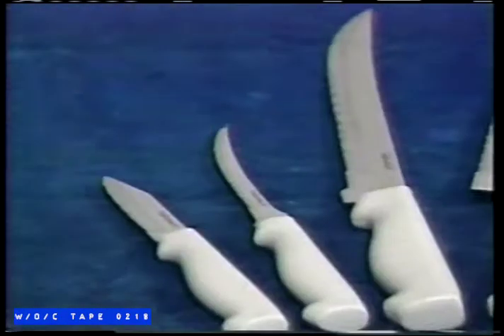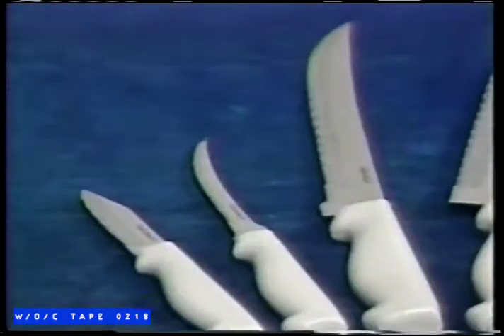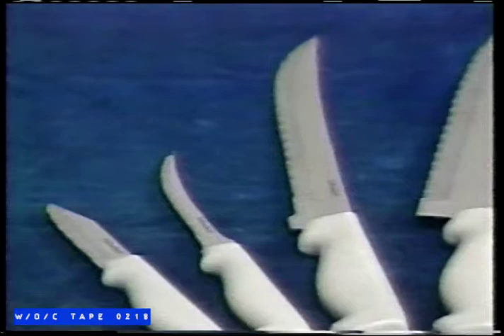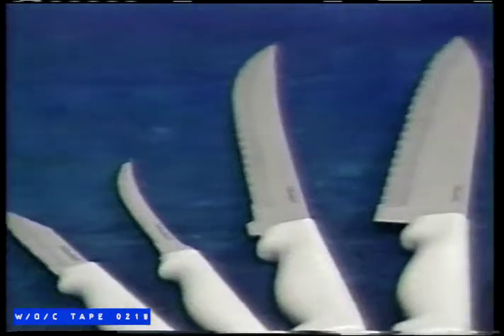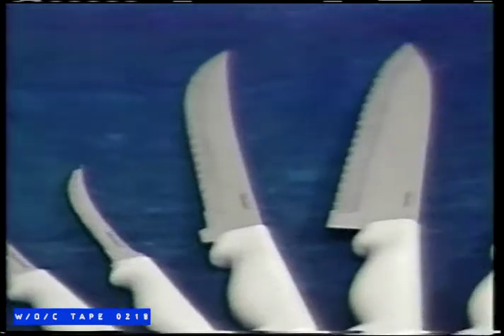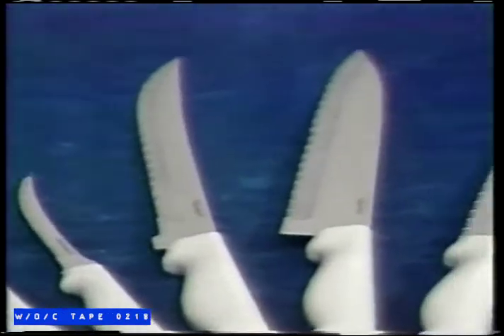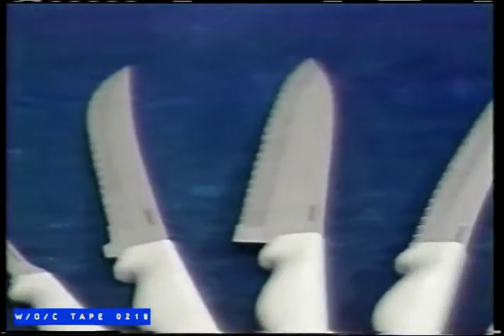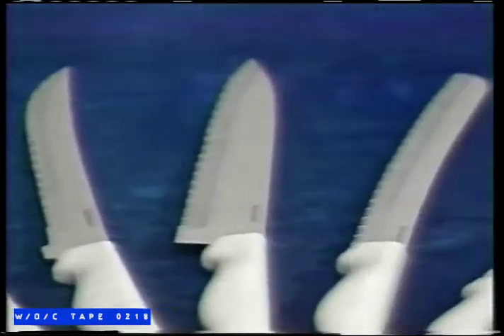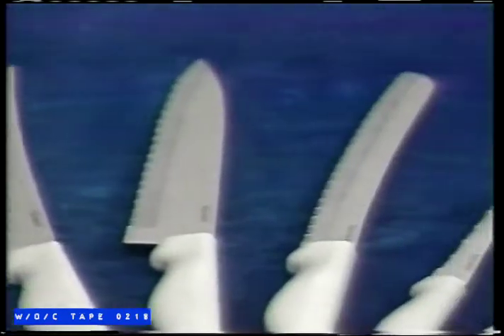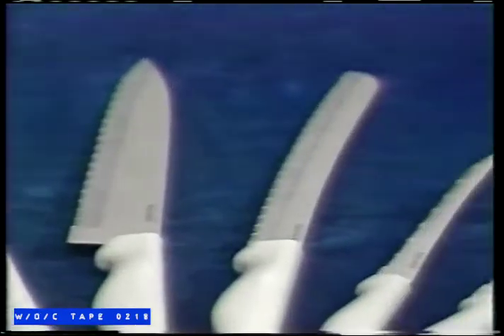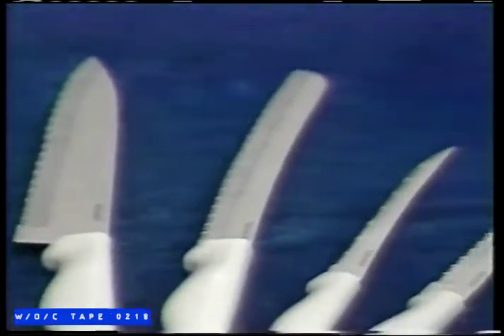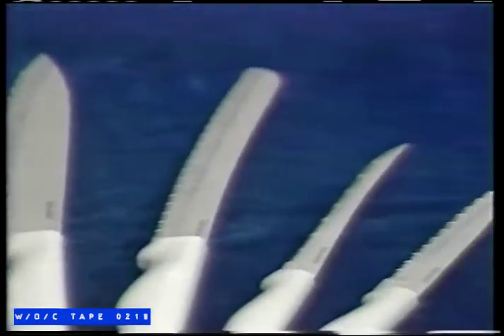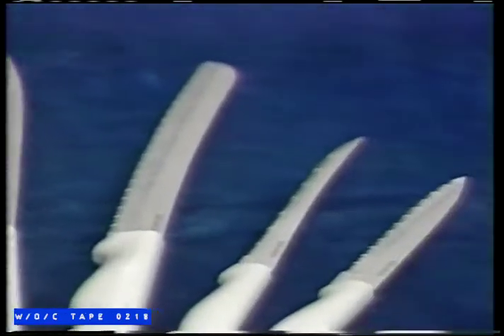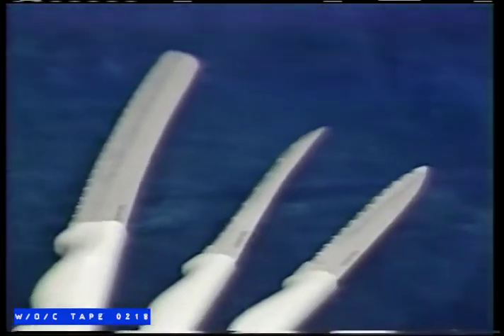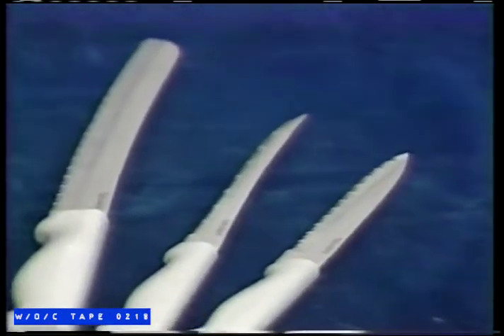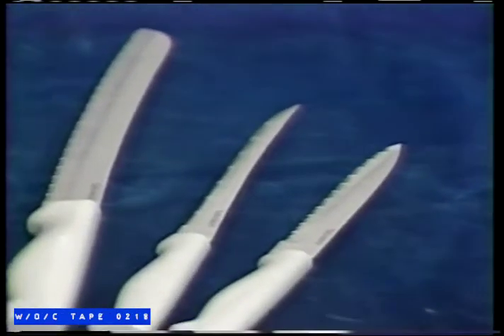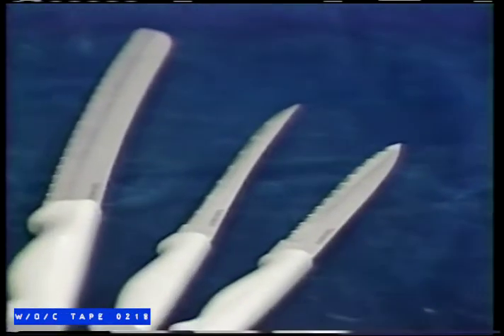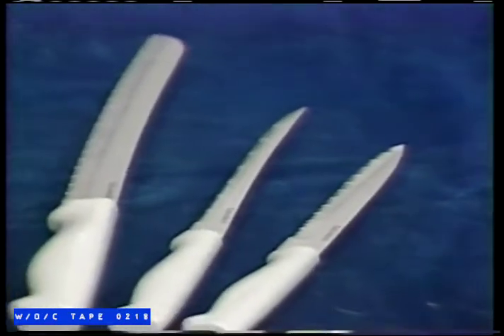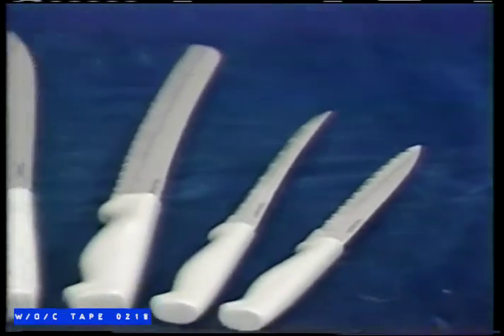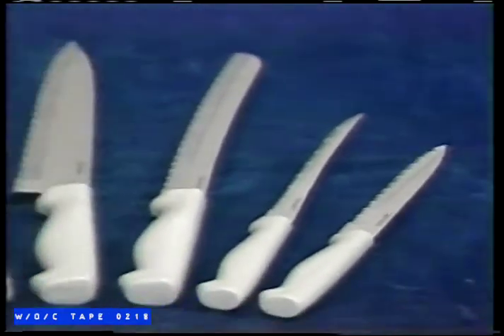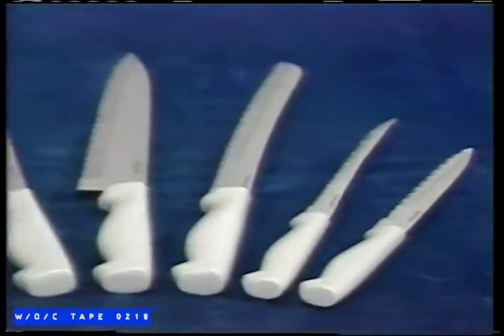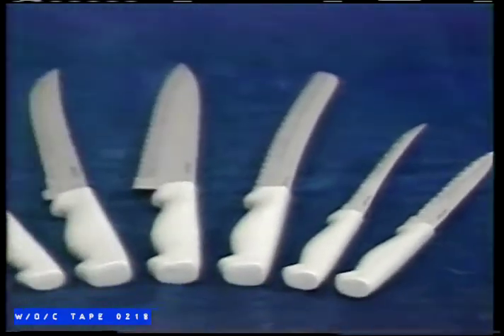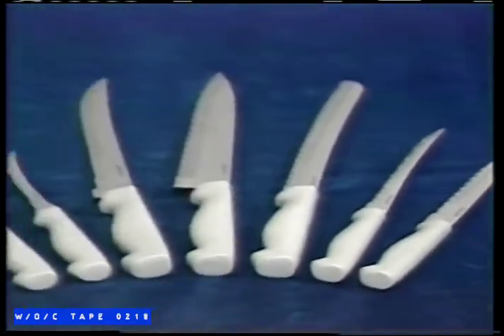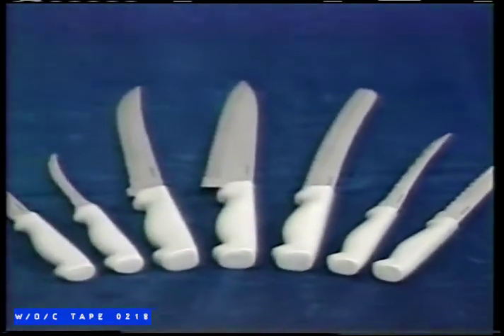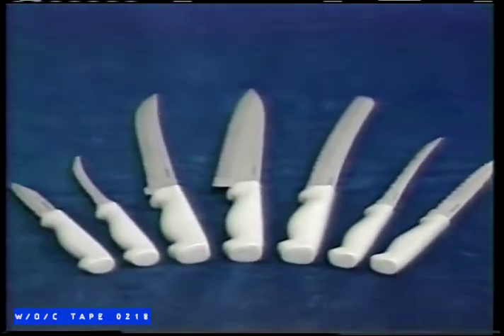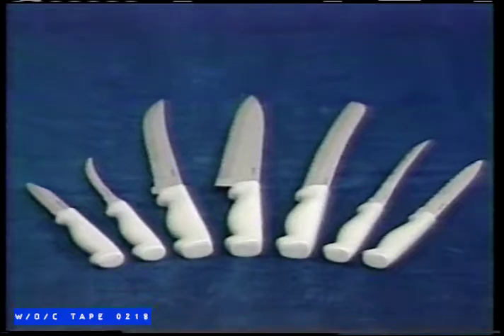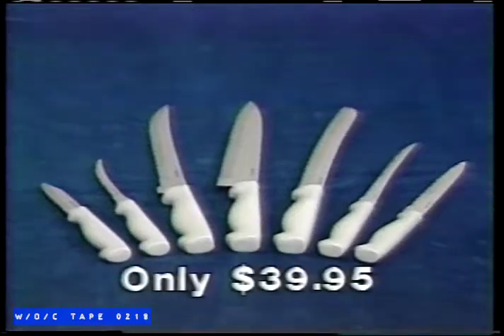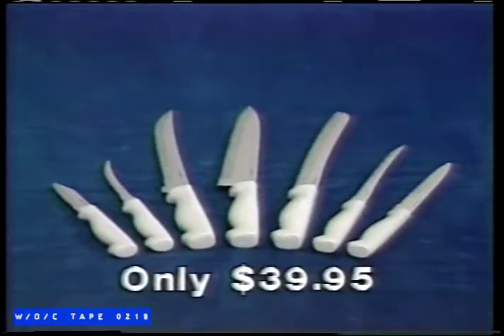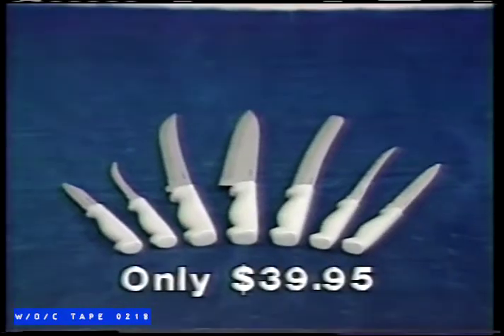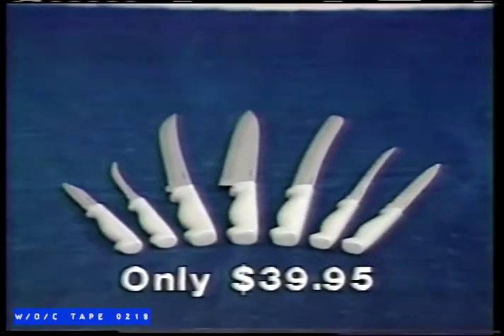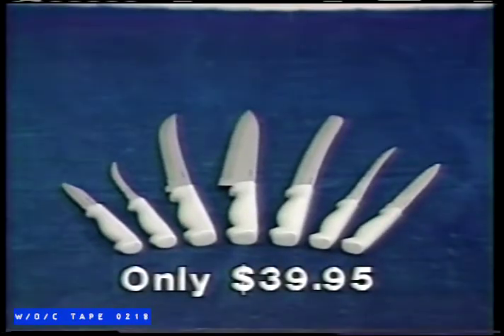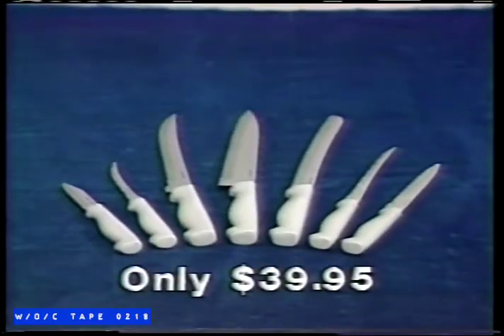What's it worth? Purchased separately, old-fashioned knives could cost you over $100. Get all seven Sabertech knives today for only $39.95.